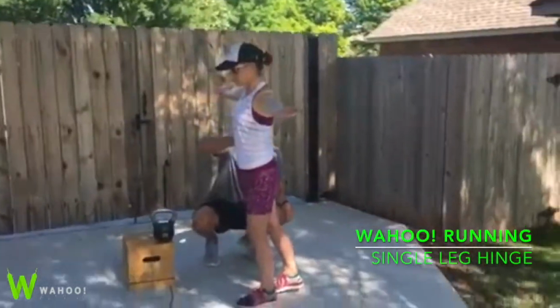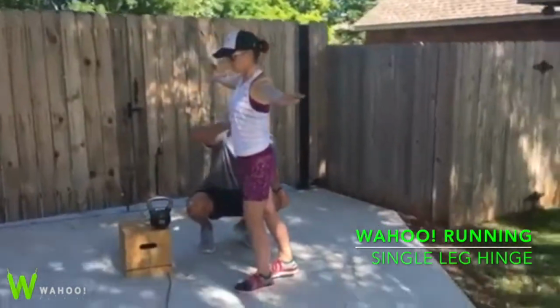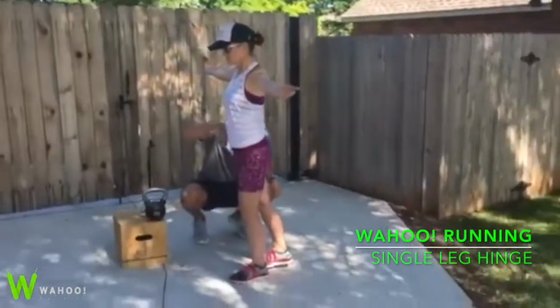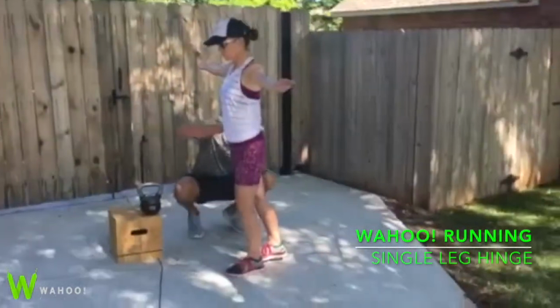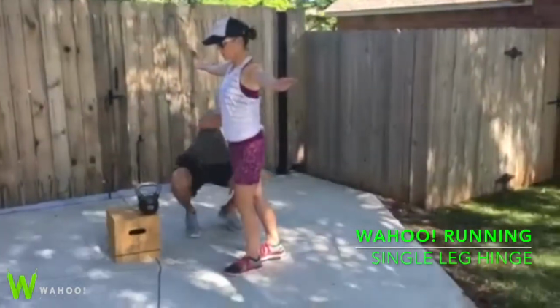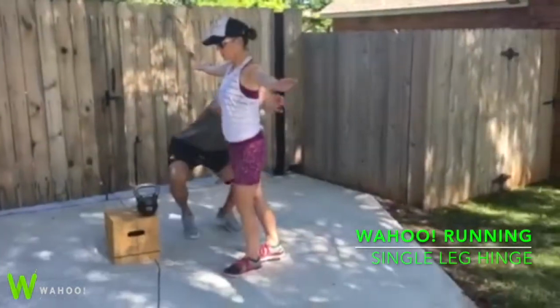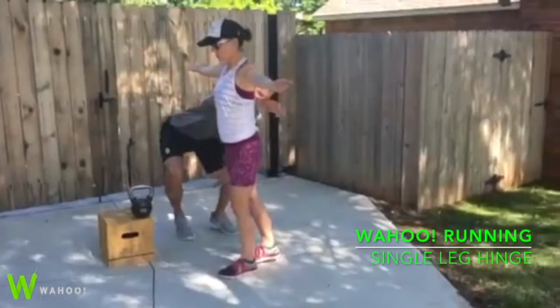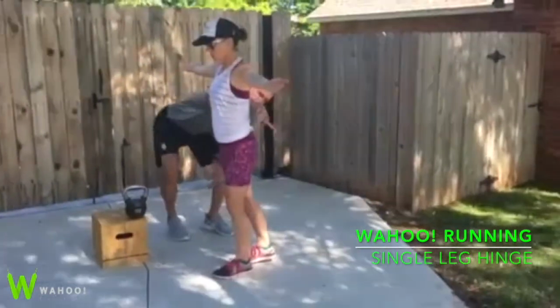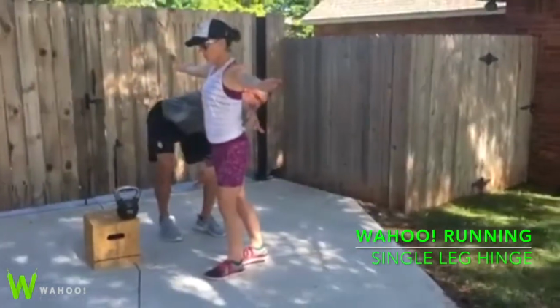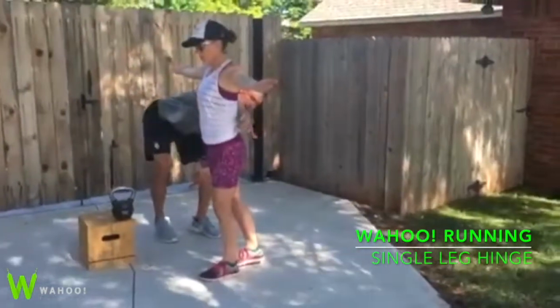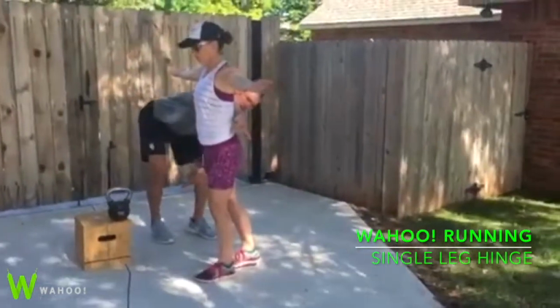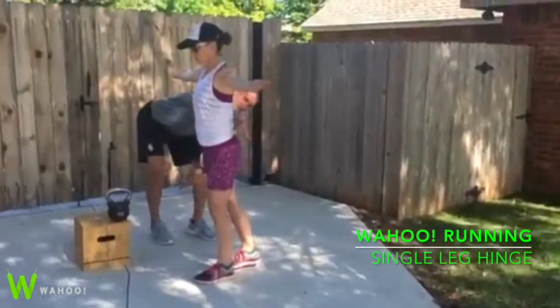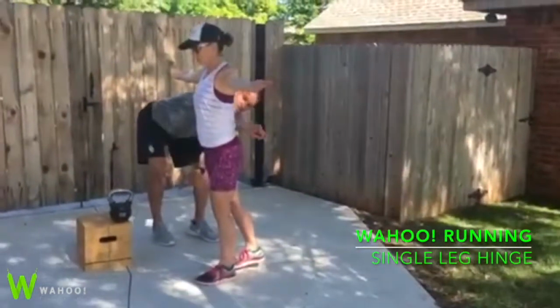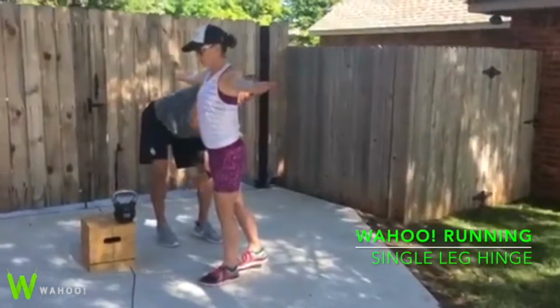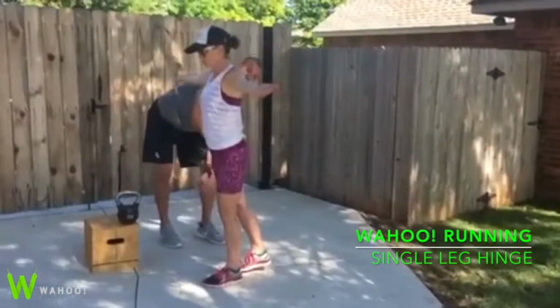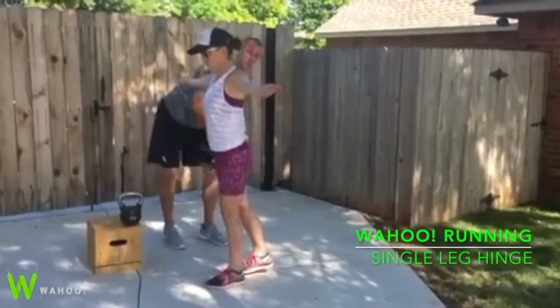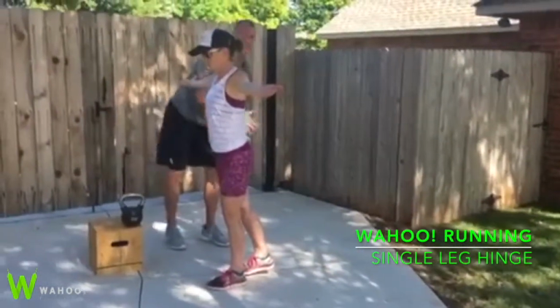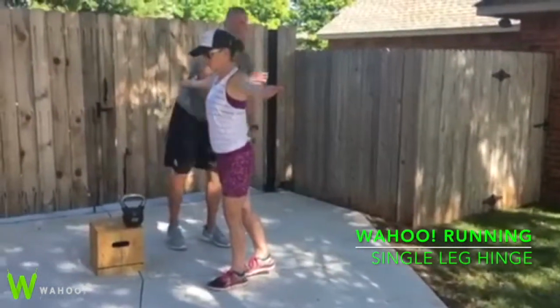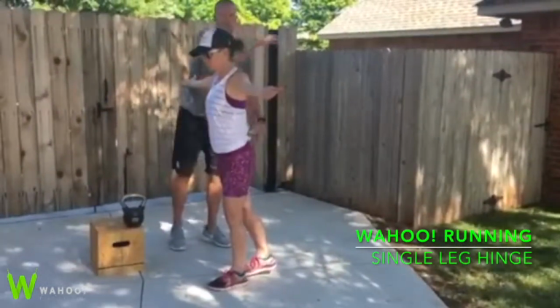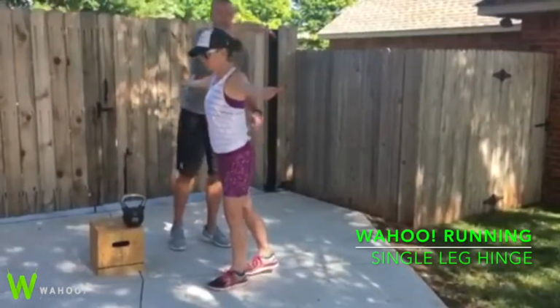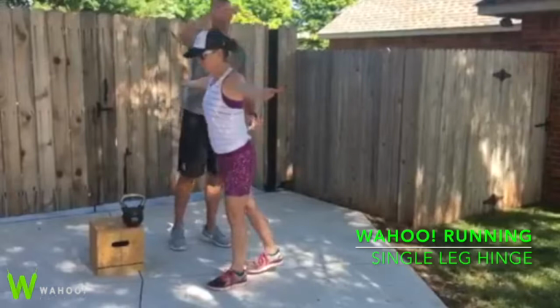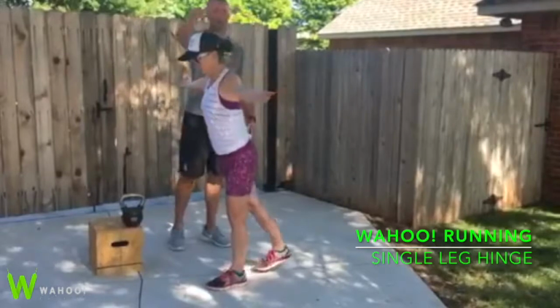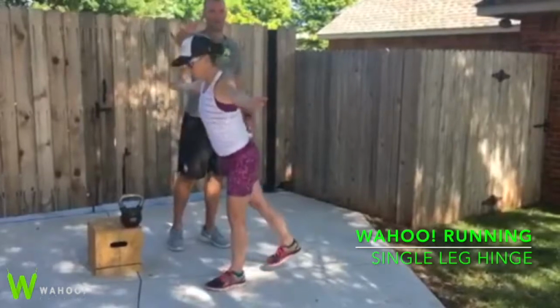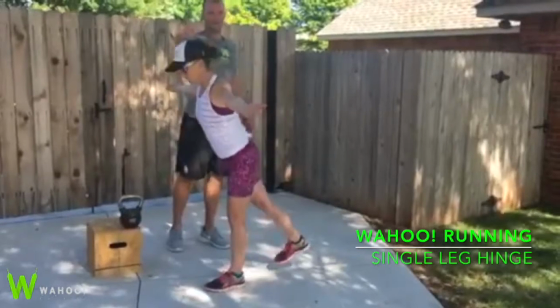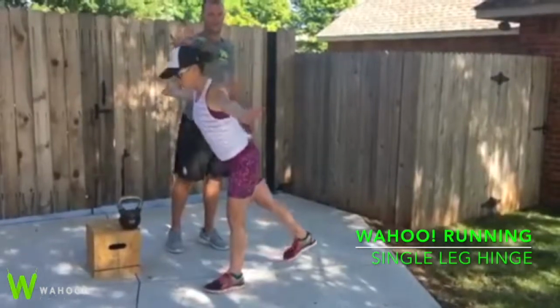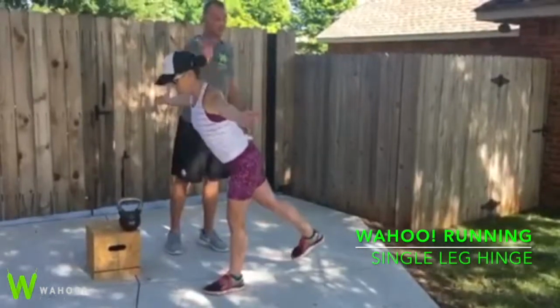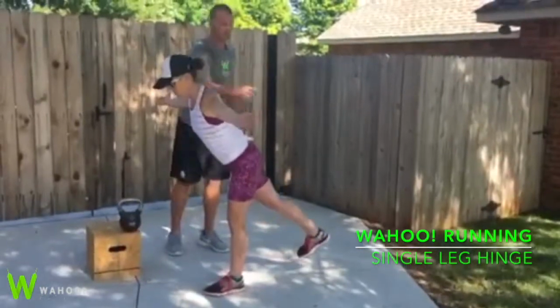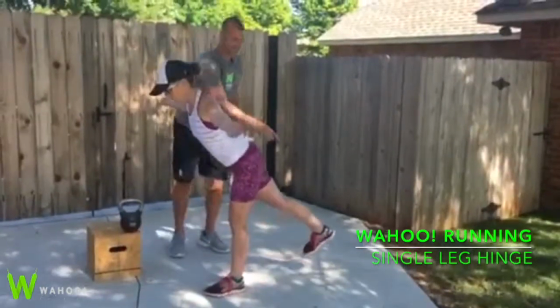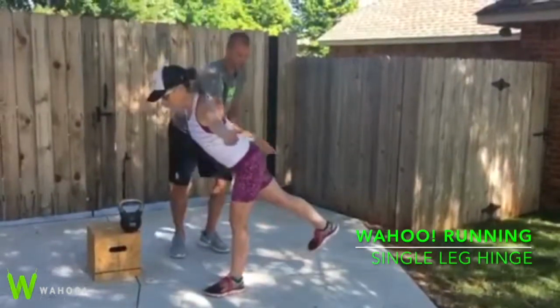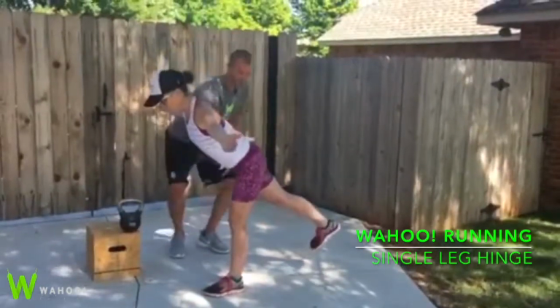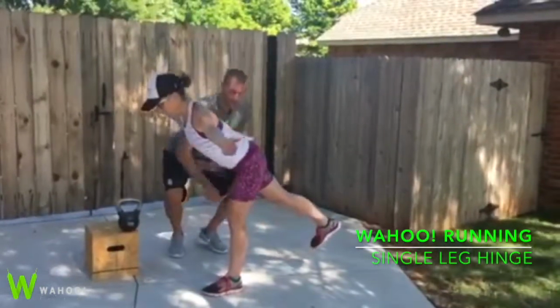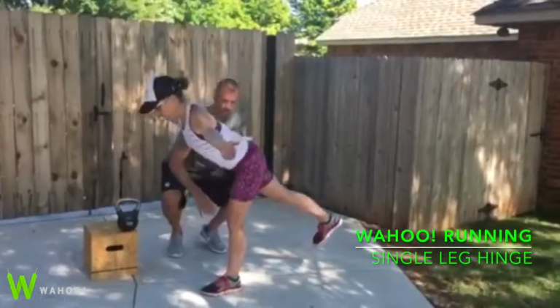Okay, from here, we're going to keep our hips high, keep this hip nice and high. We're going to hinge forward — straight line from the top of our head to the bottom of our heel.